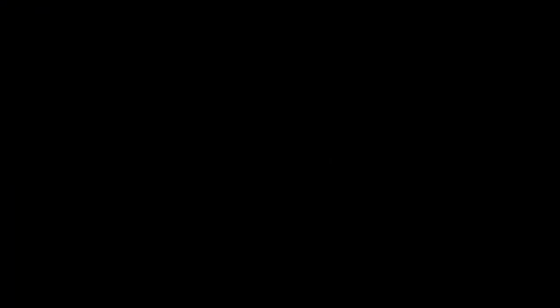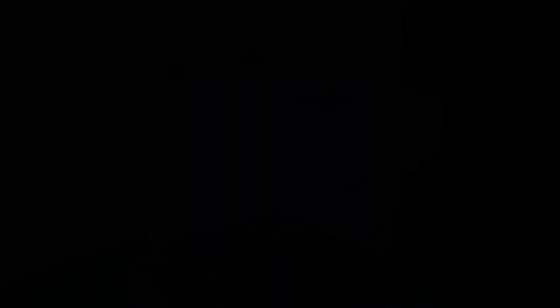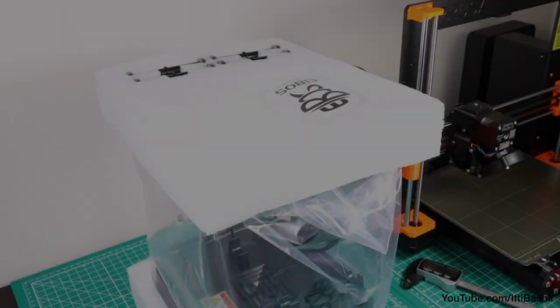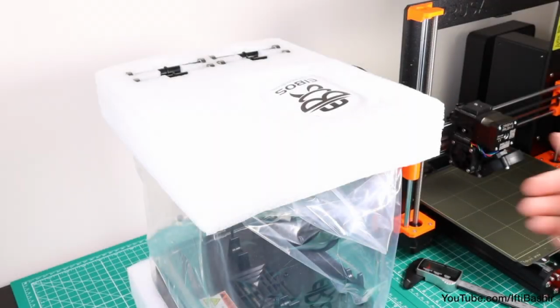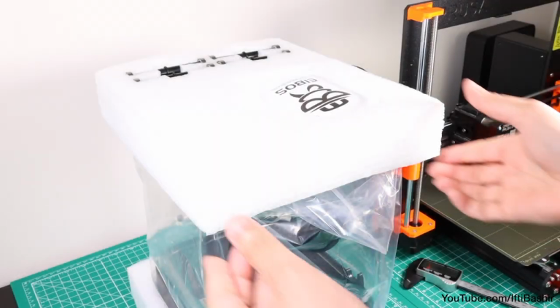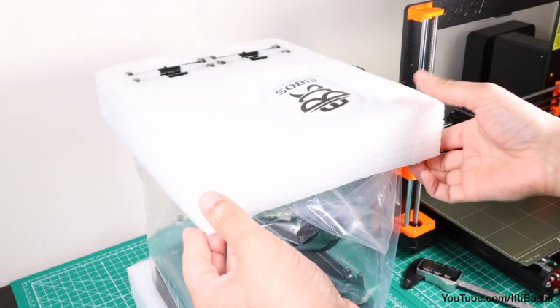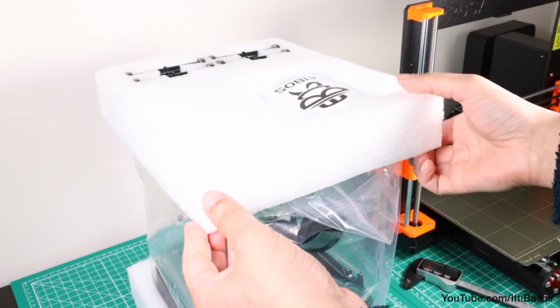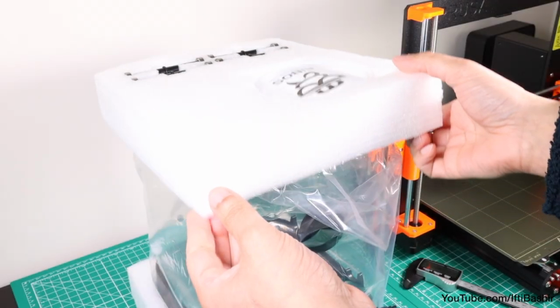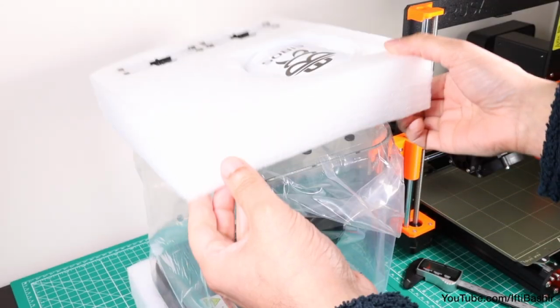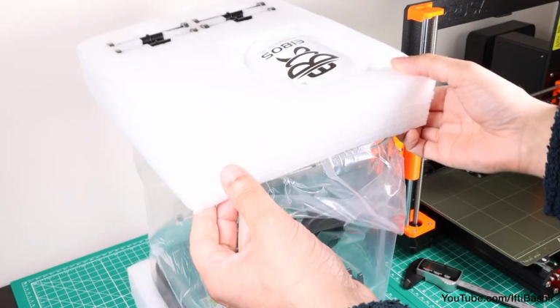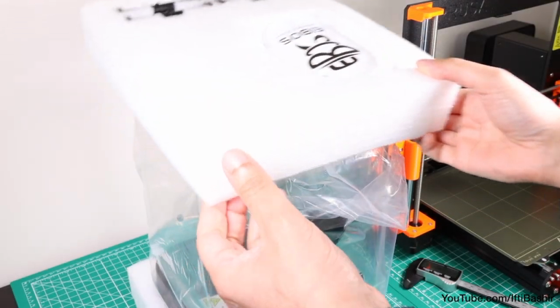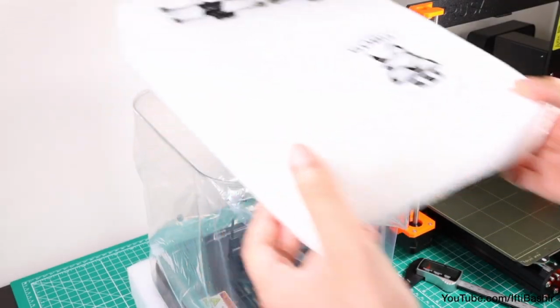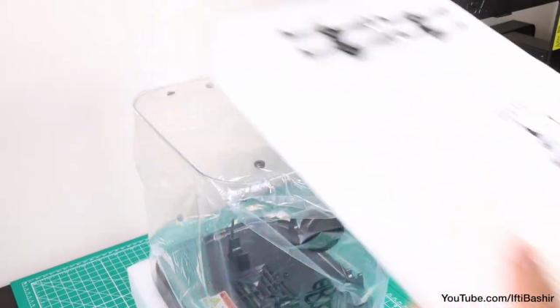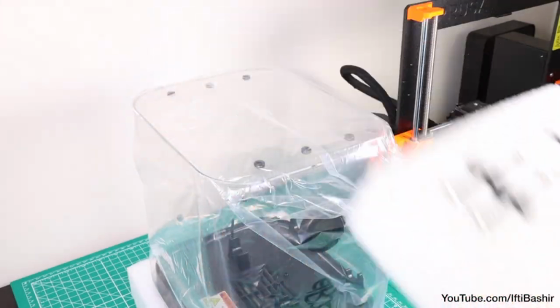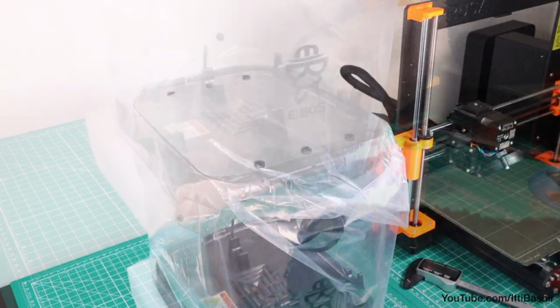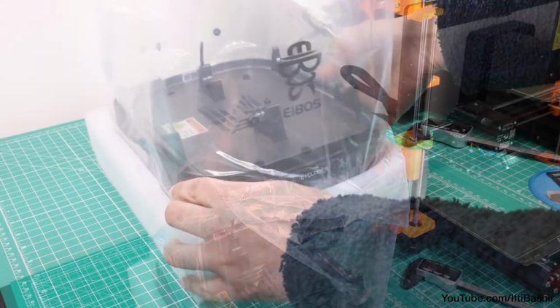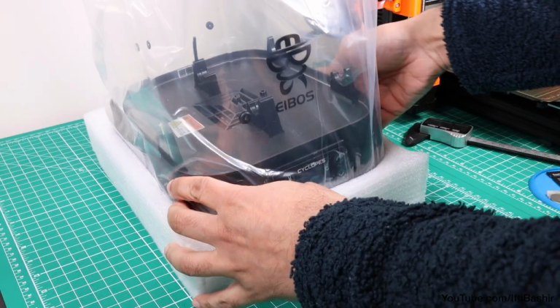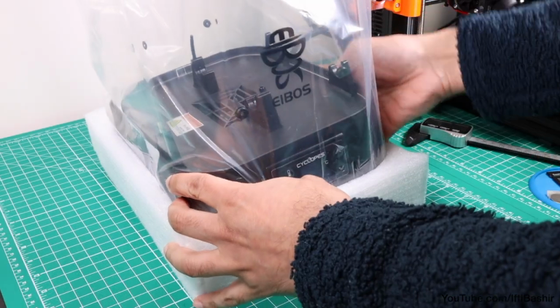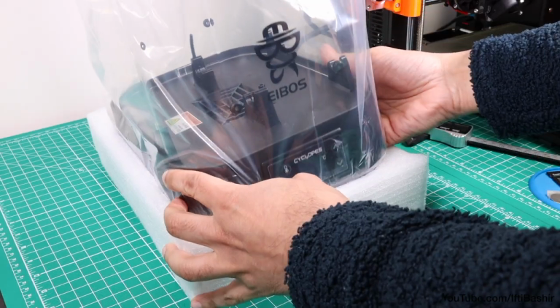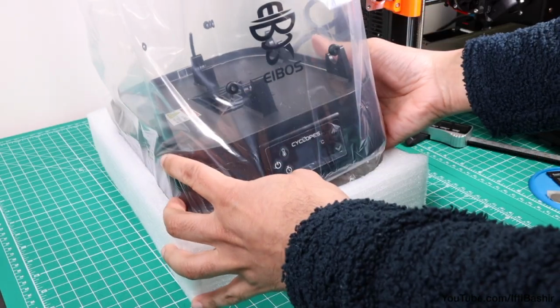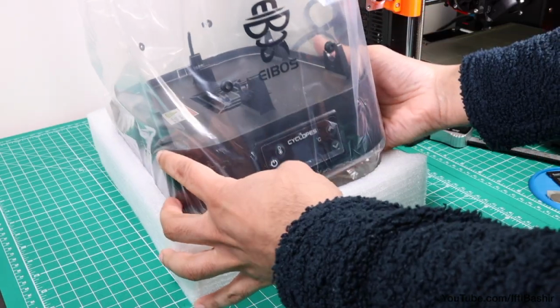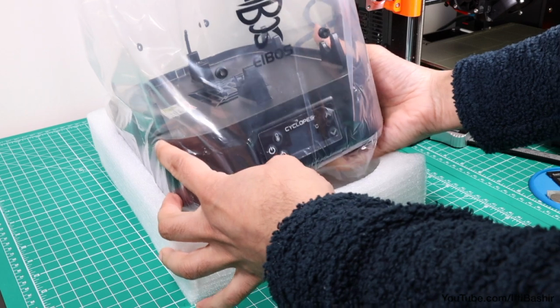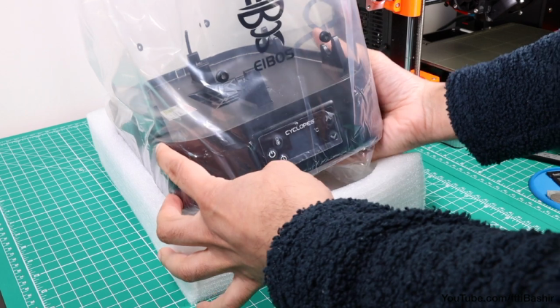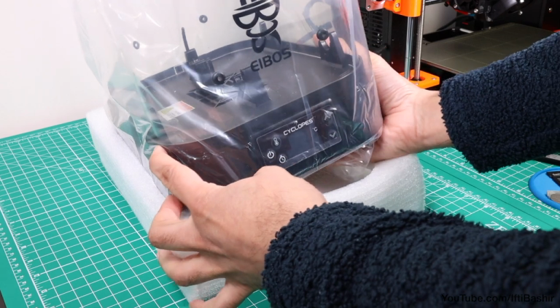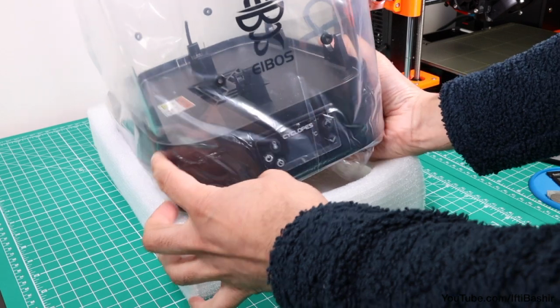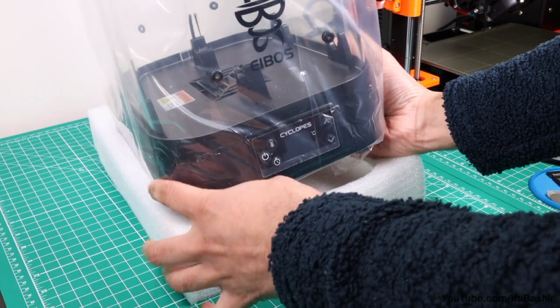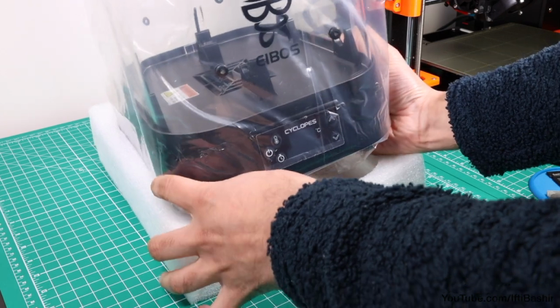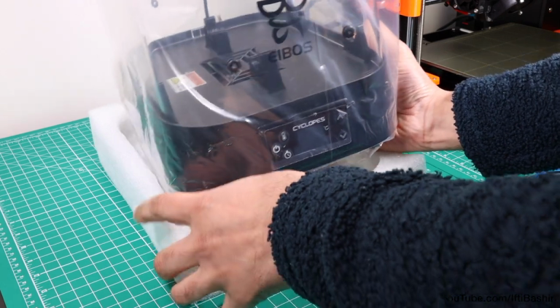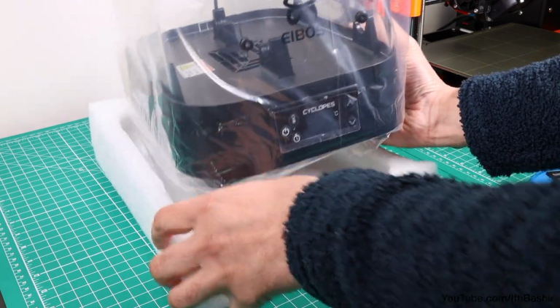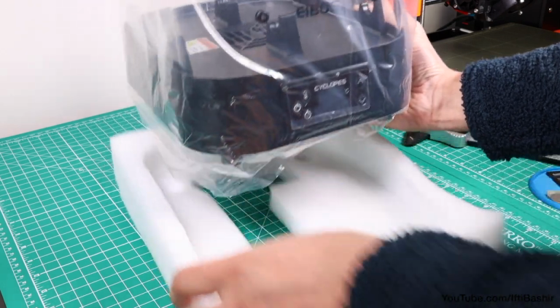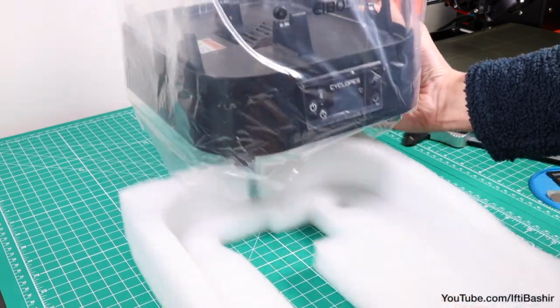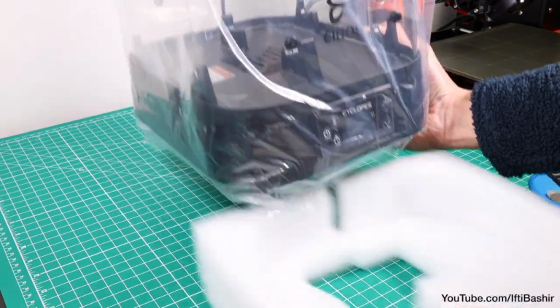There's no special packaging with this system, so we get straight to the unit itself, which looks impressive upon initial inspection.